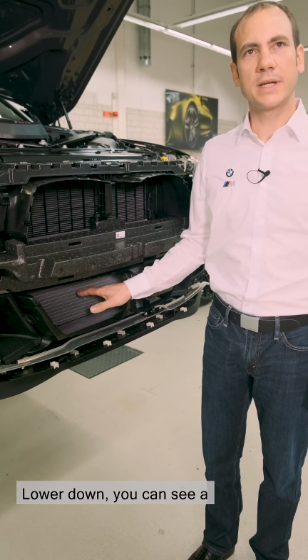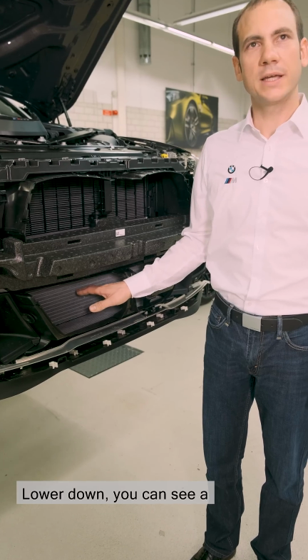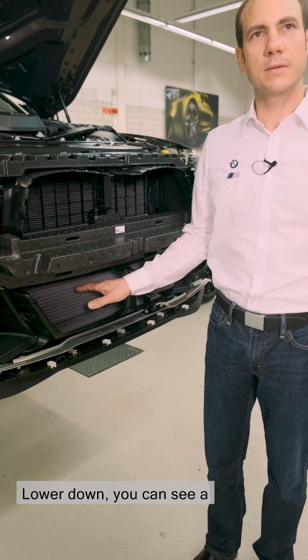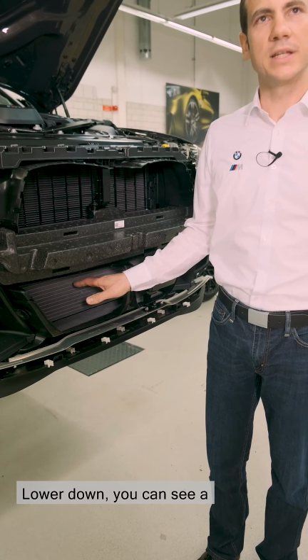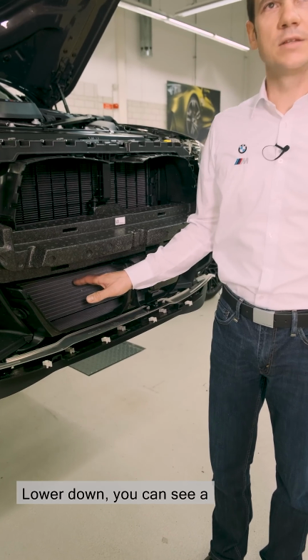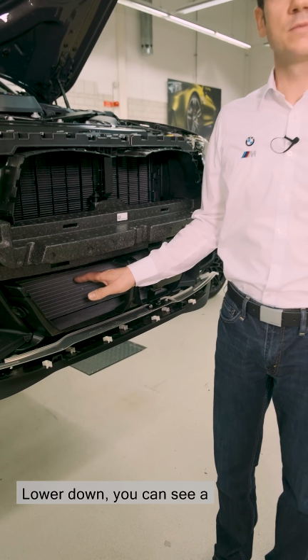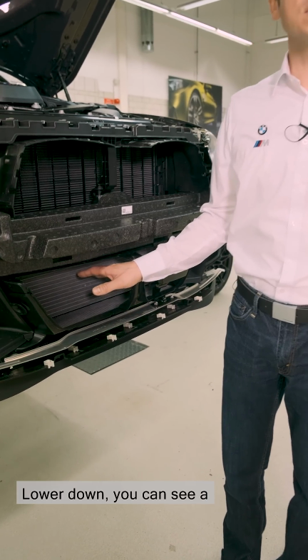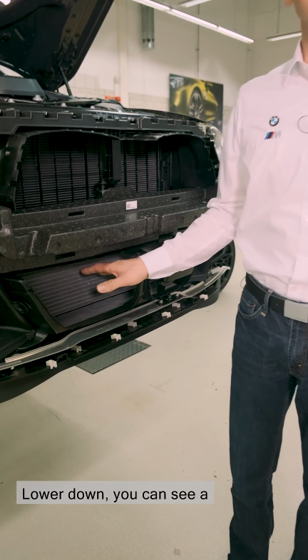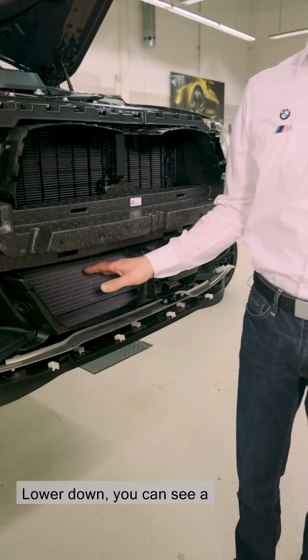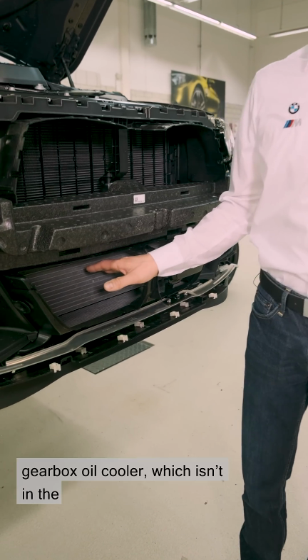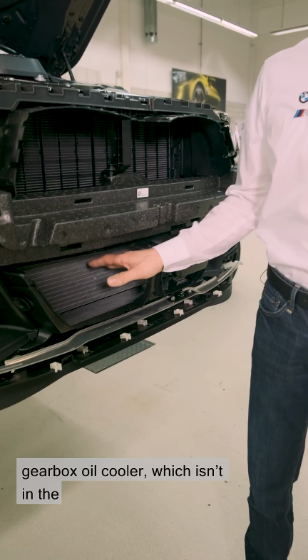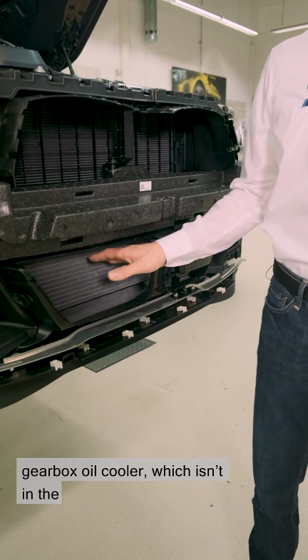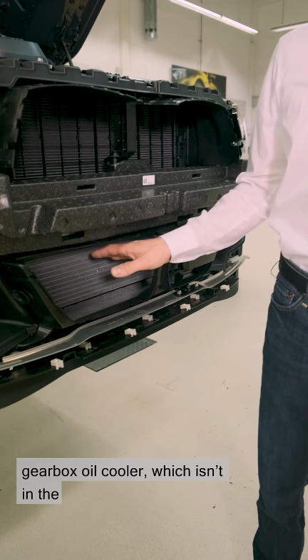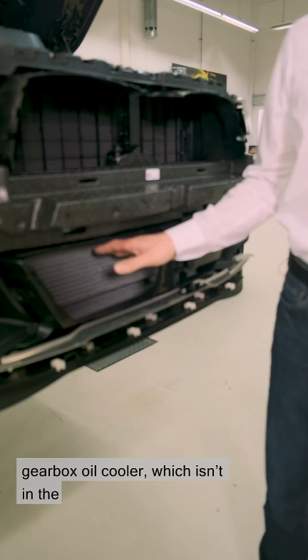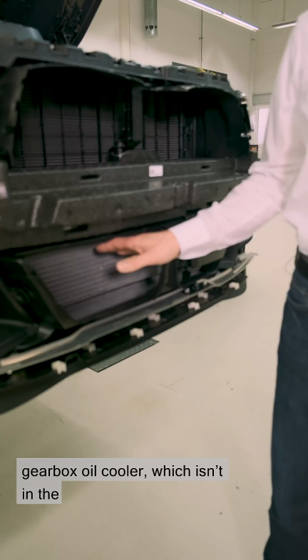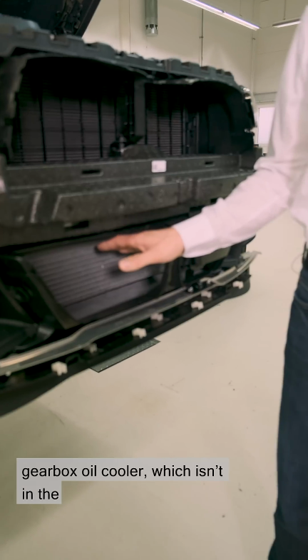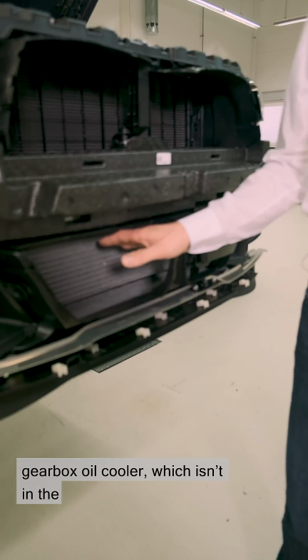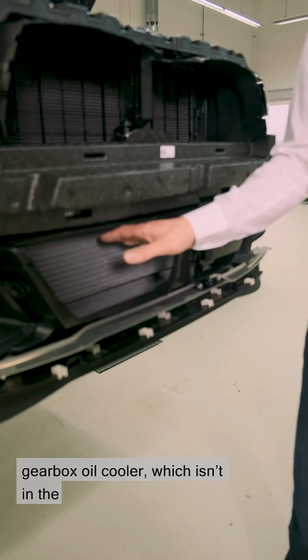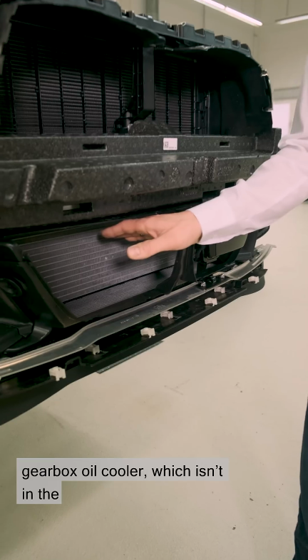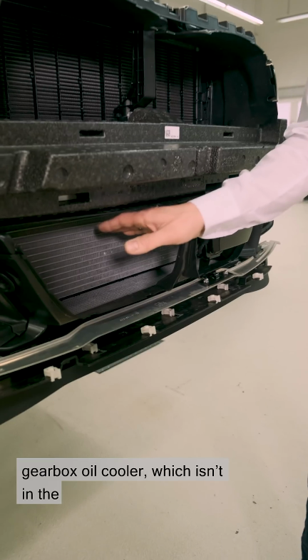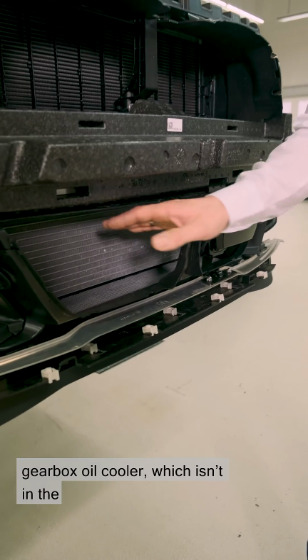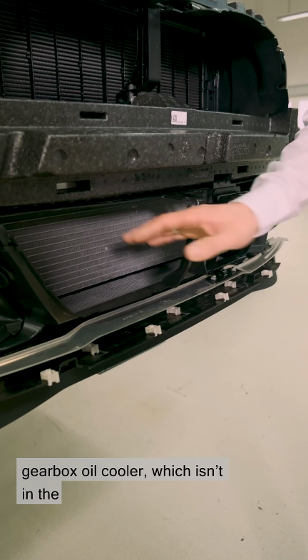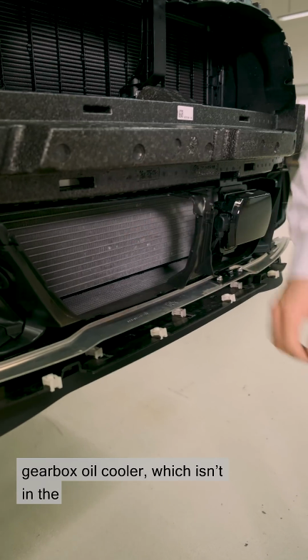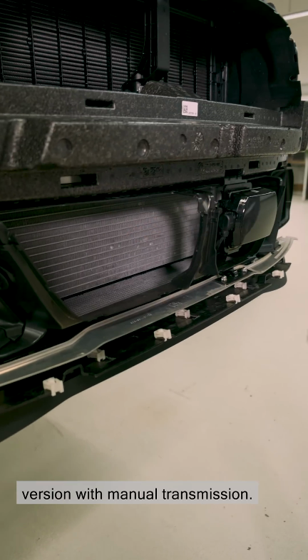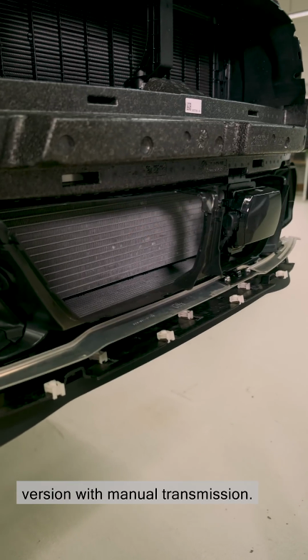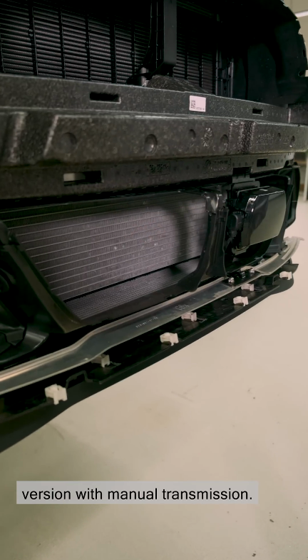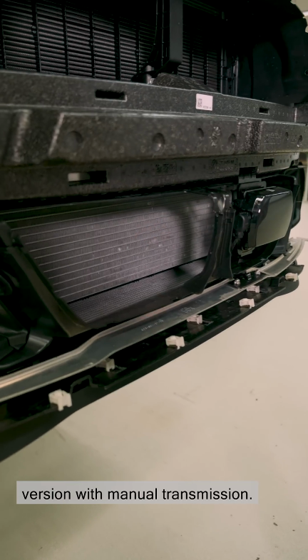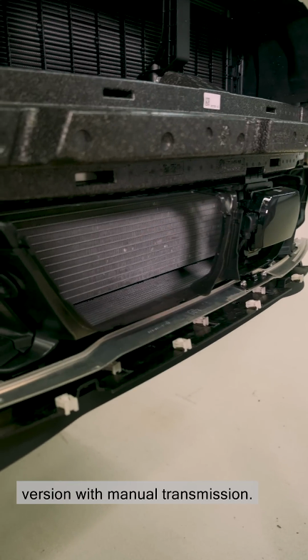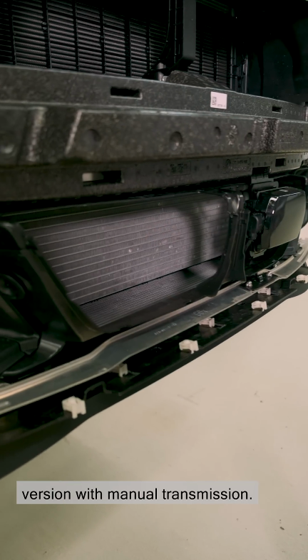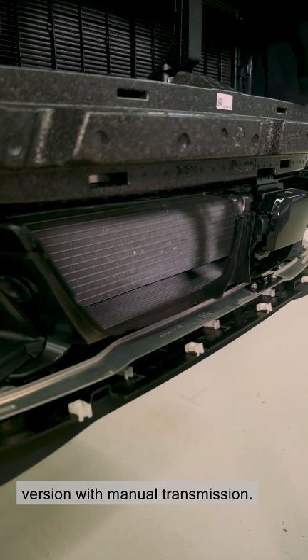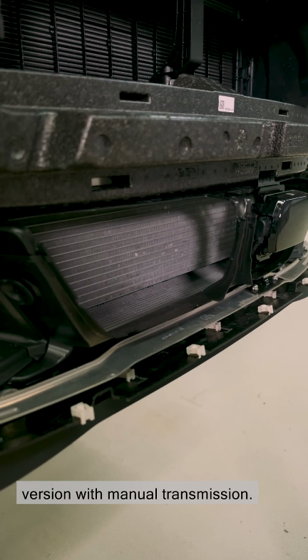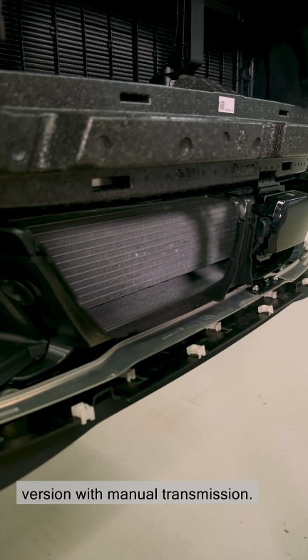Lower down, you can see a gearbox oil cooler, which isn't included in the version with manual transmission.